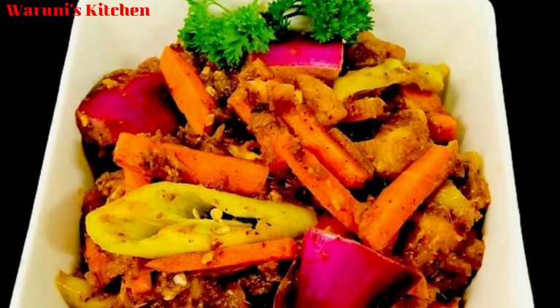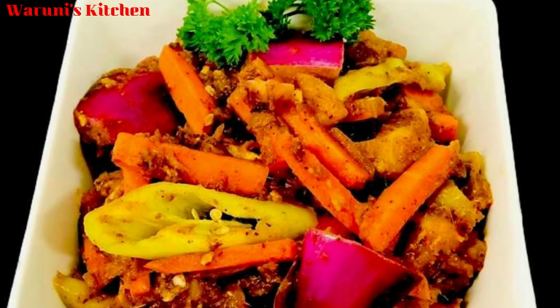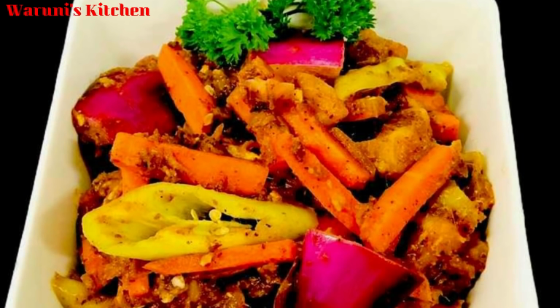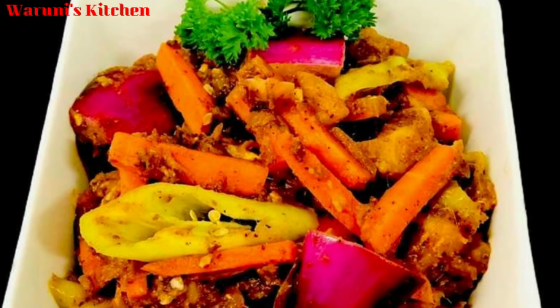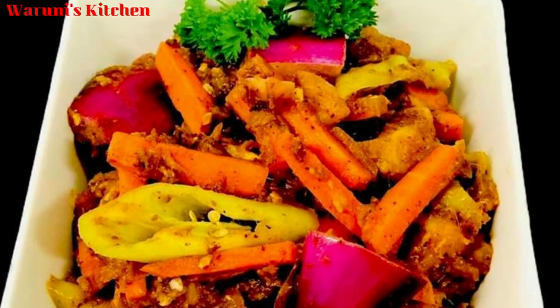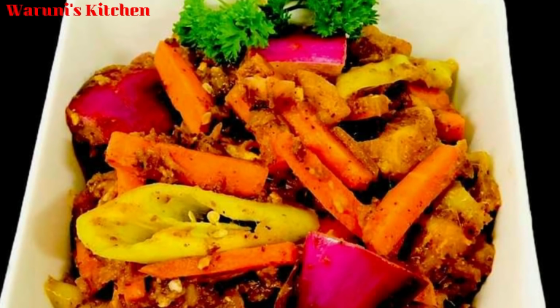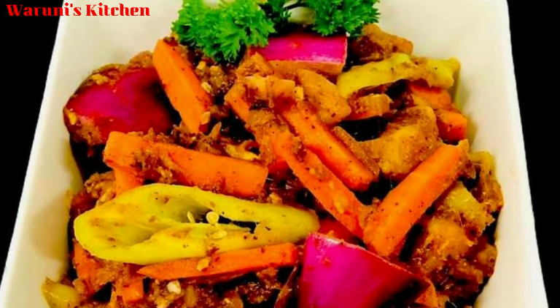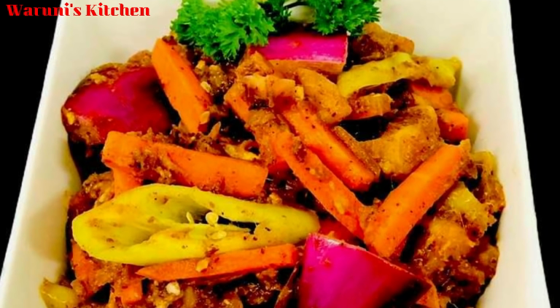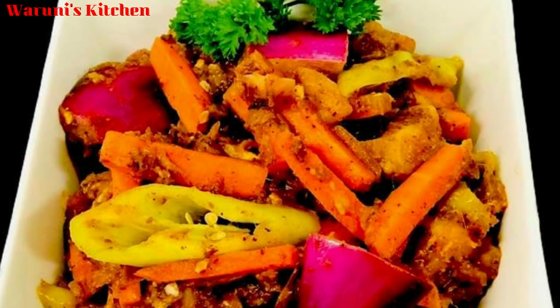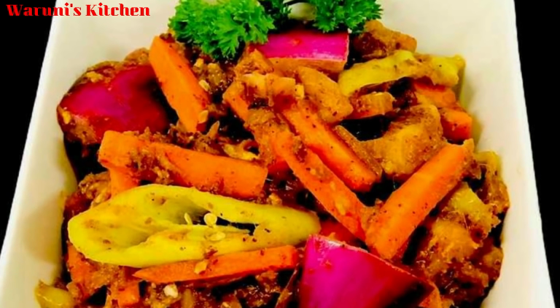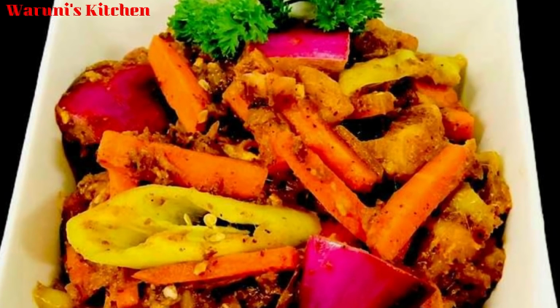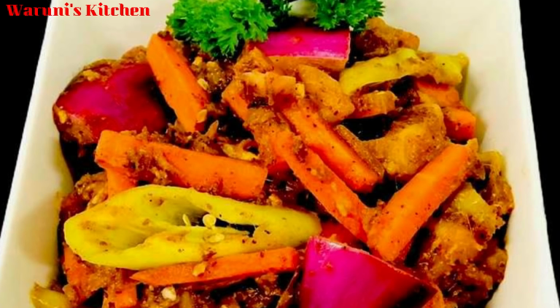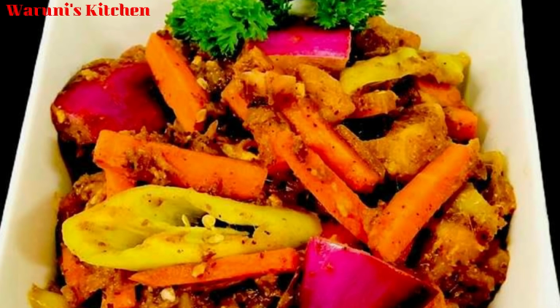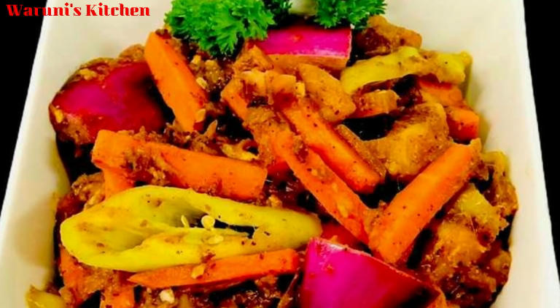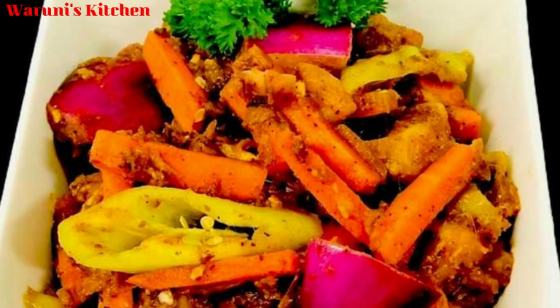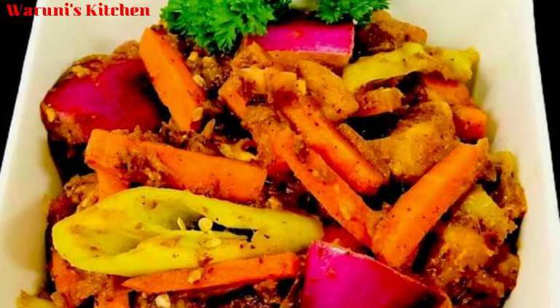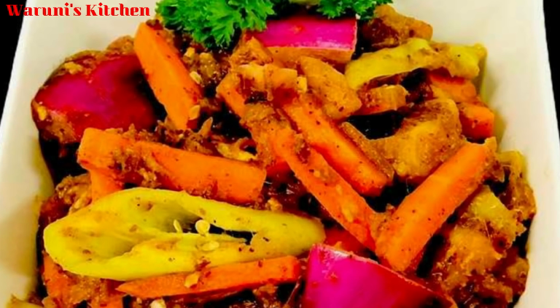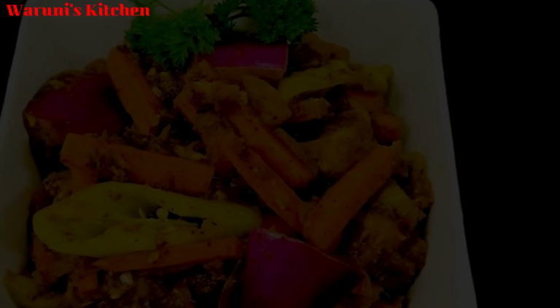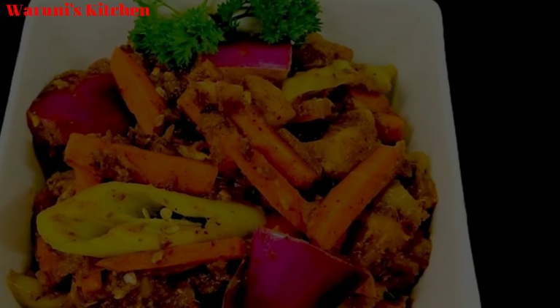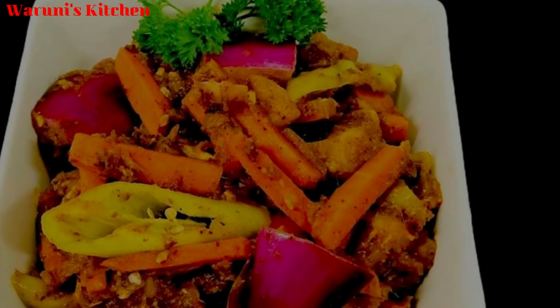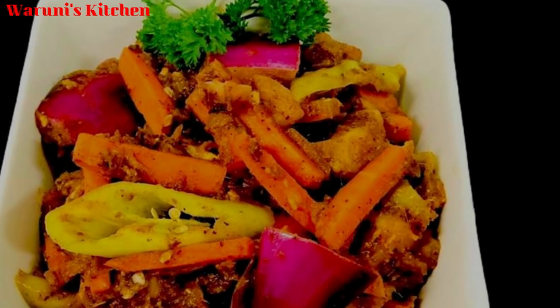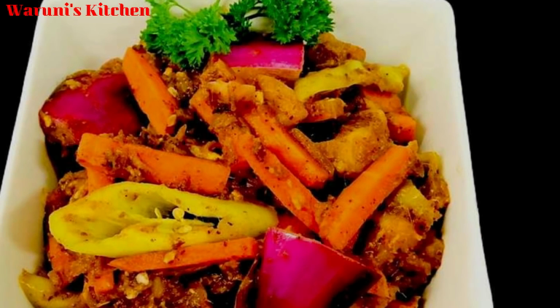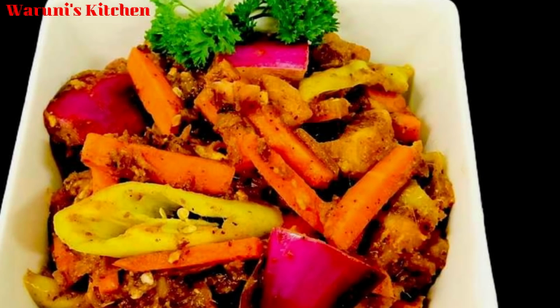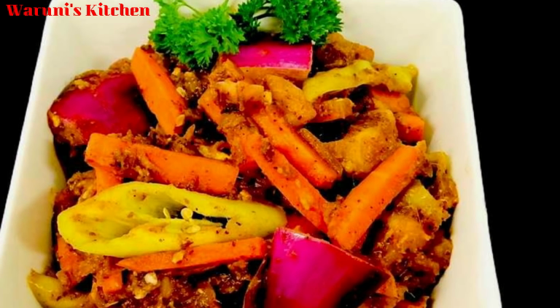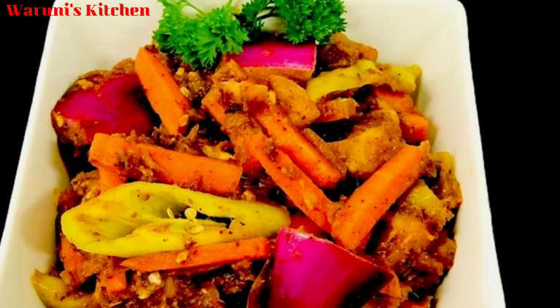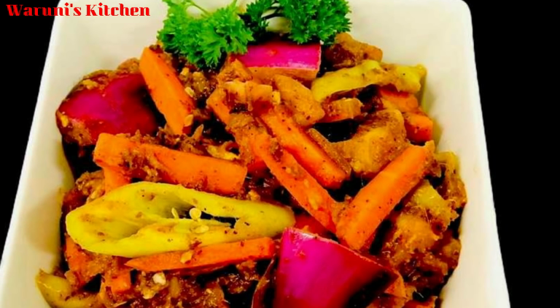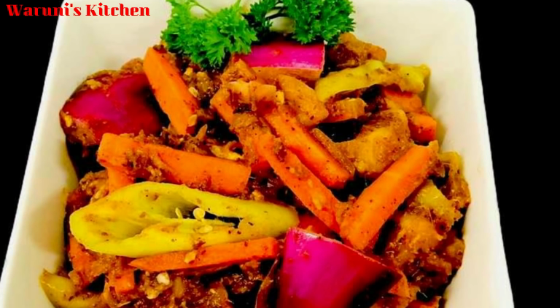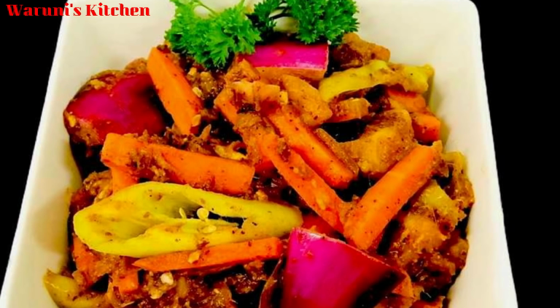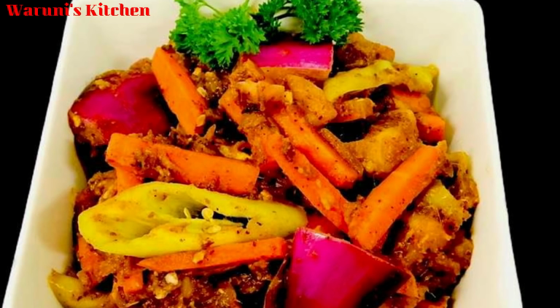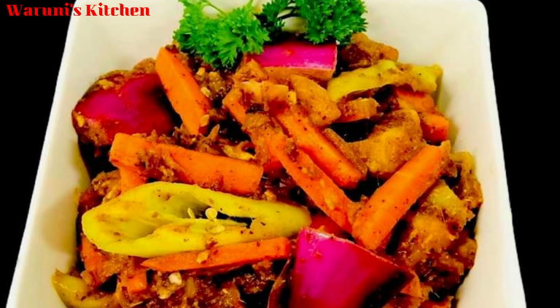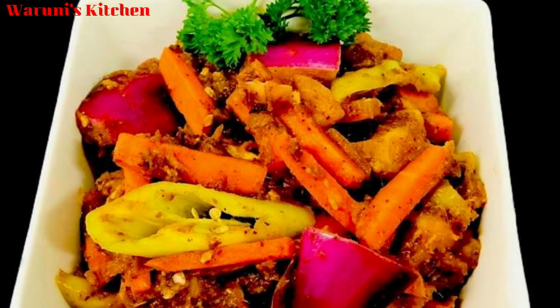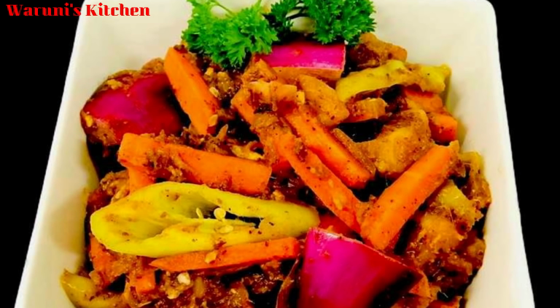I will try it to cook. We will see you soon in the next video.